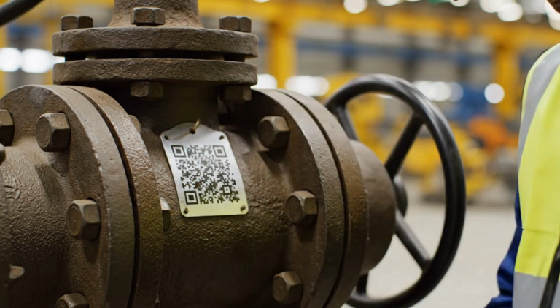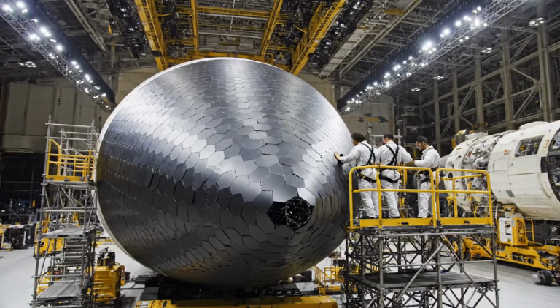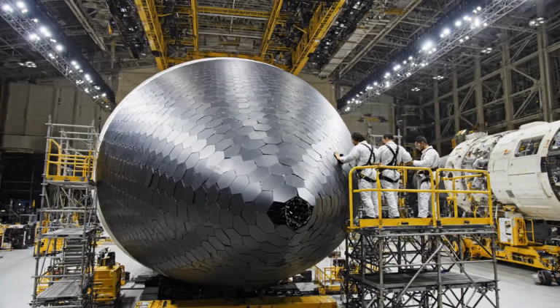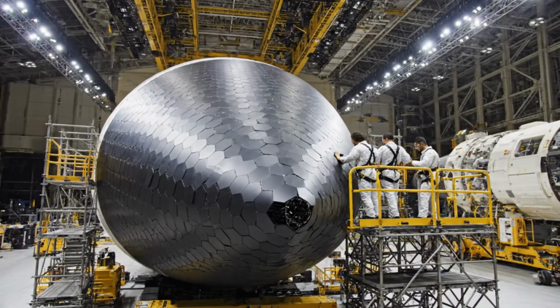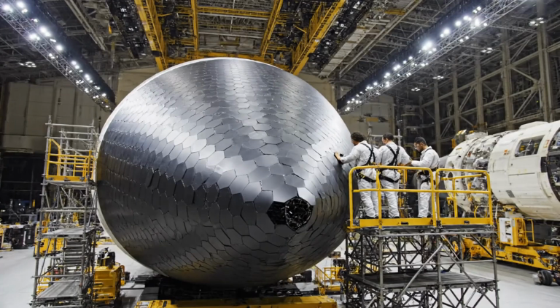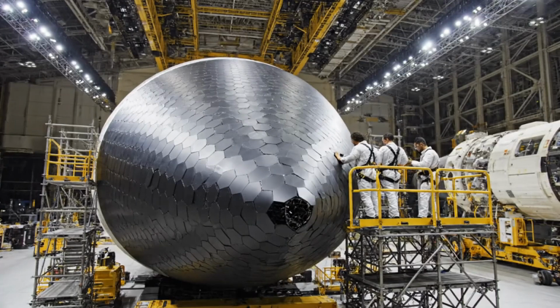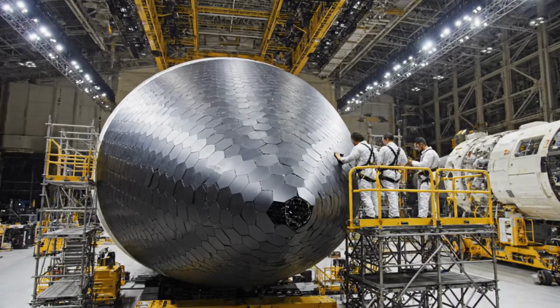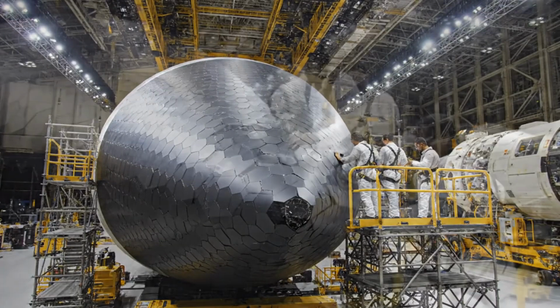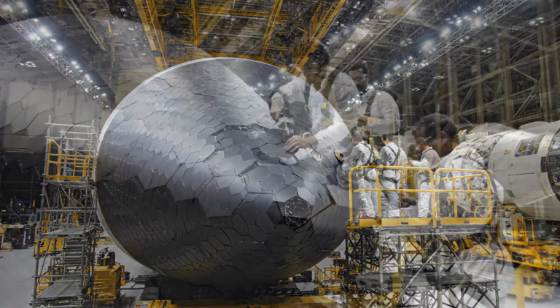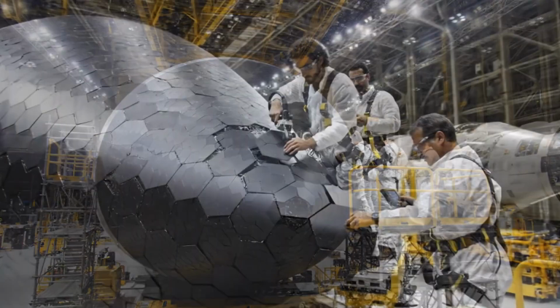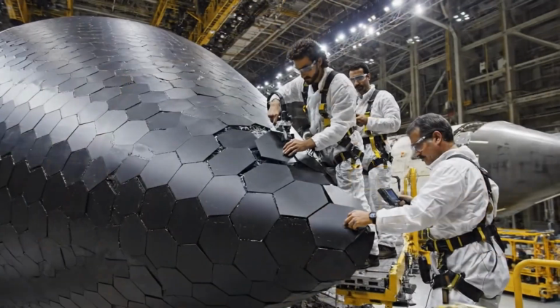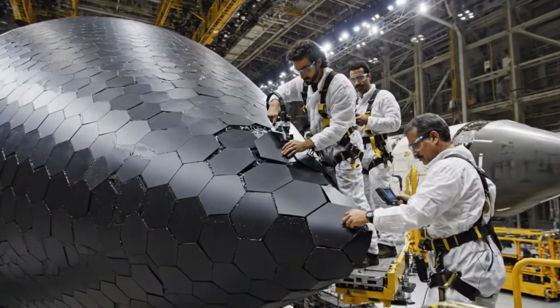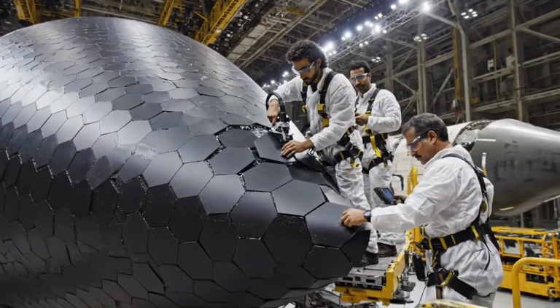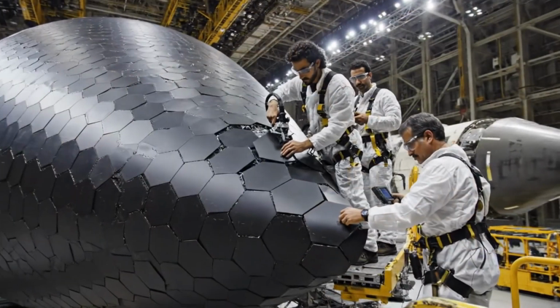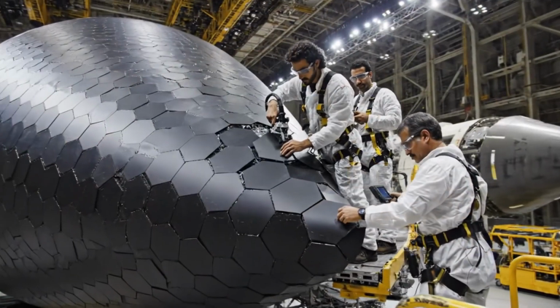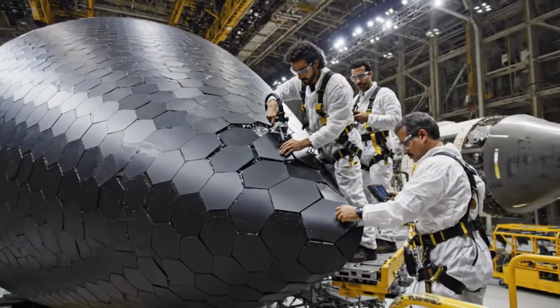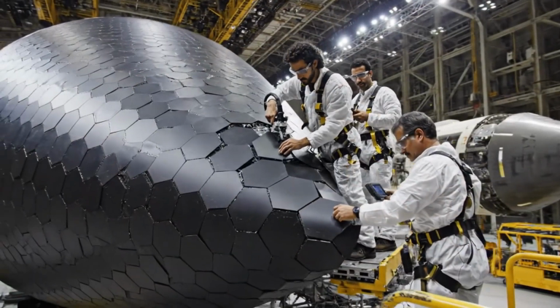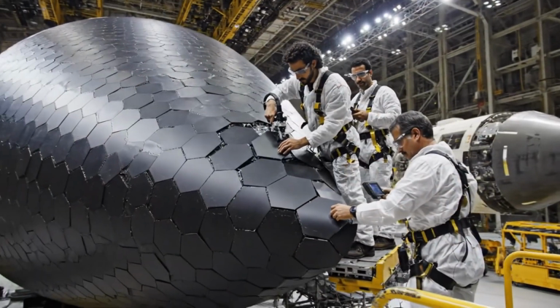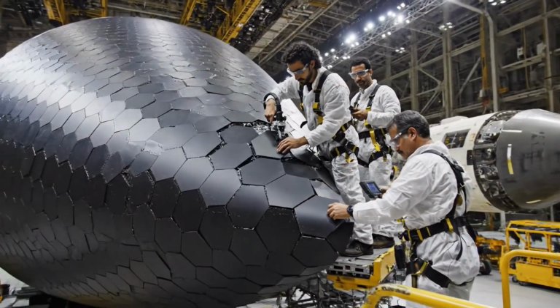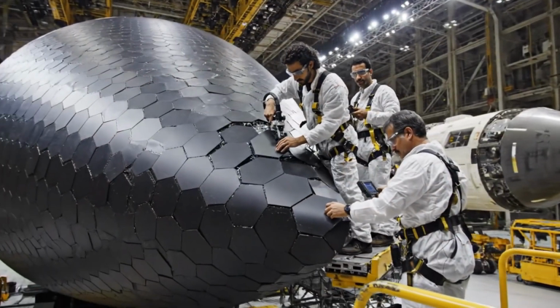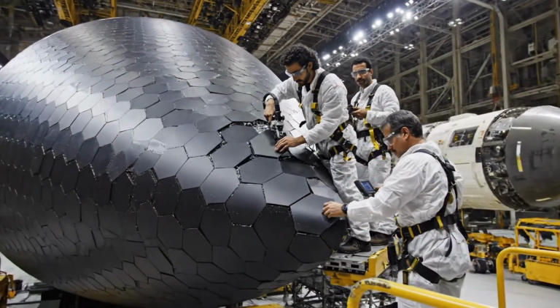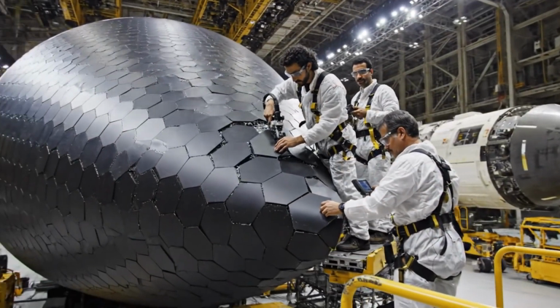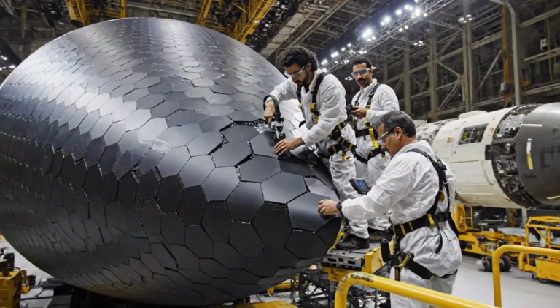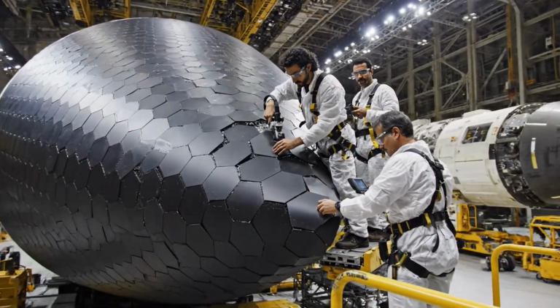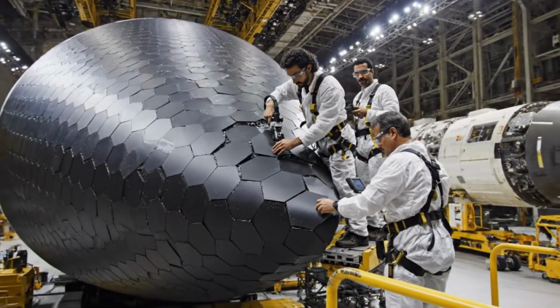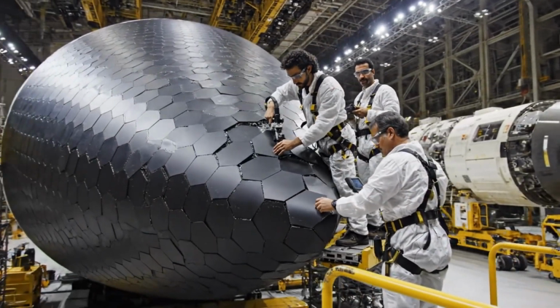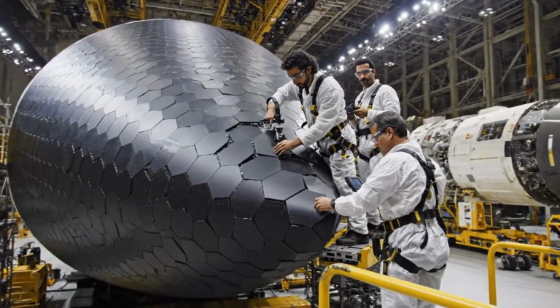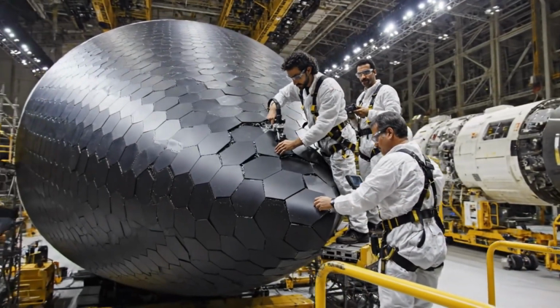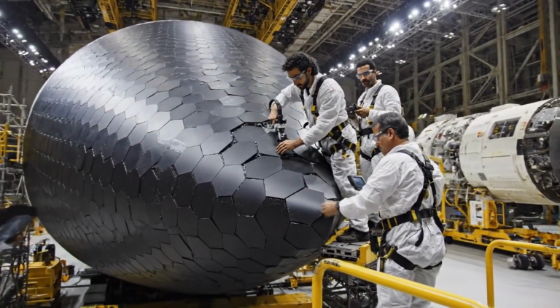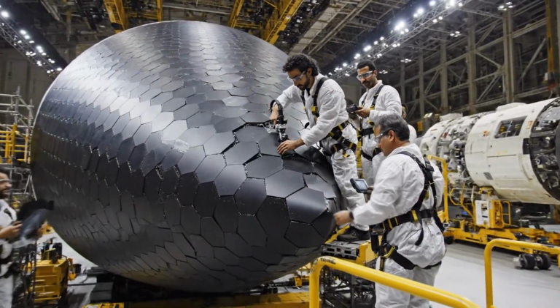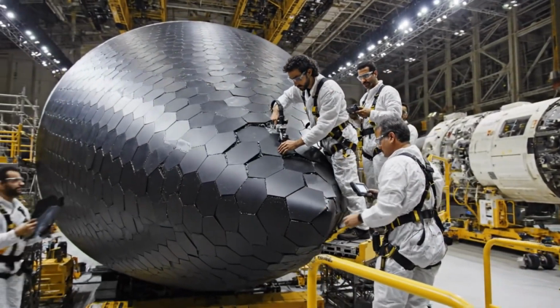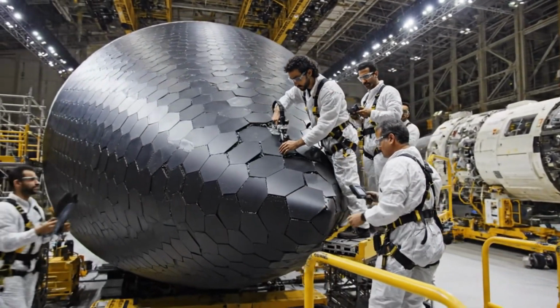Tile 9 alpha, check alignment. Looks good from here. Secure it.